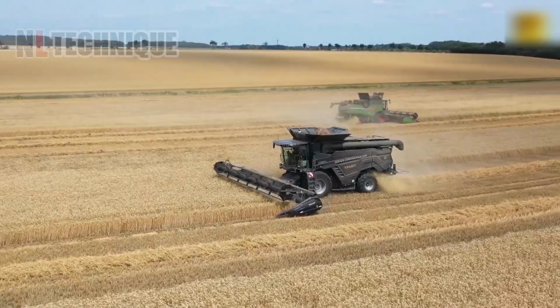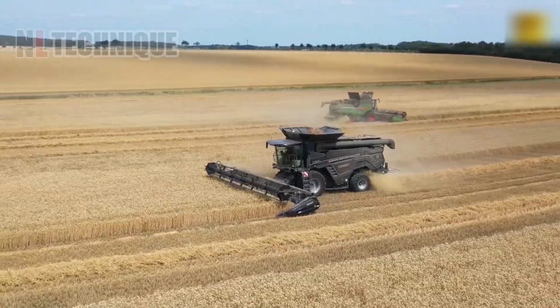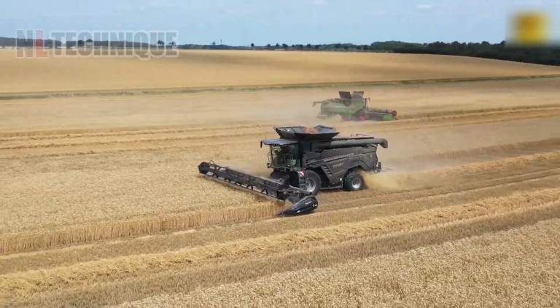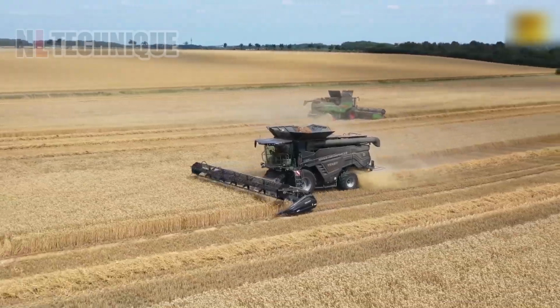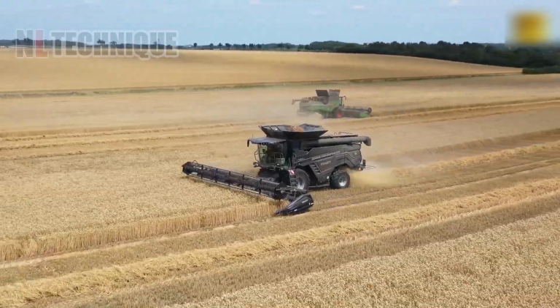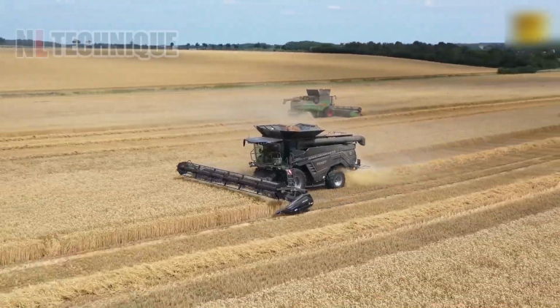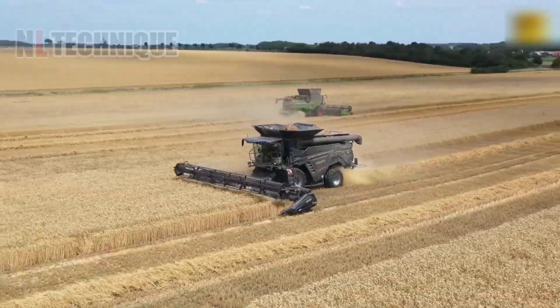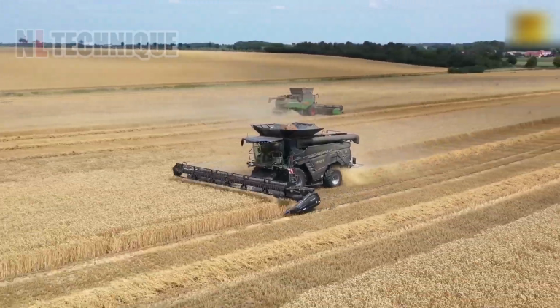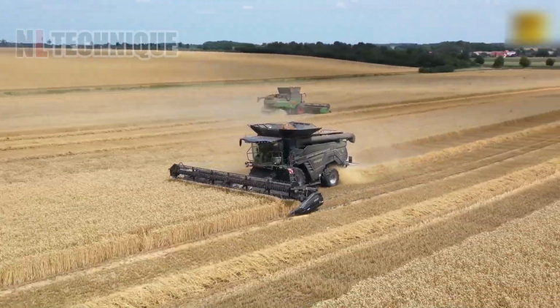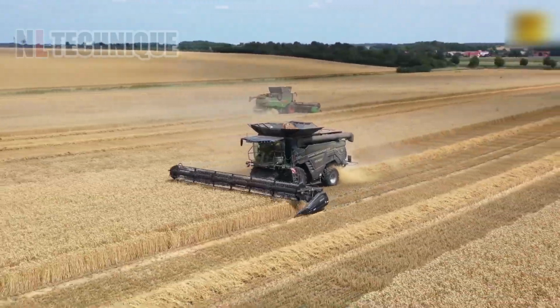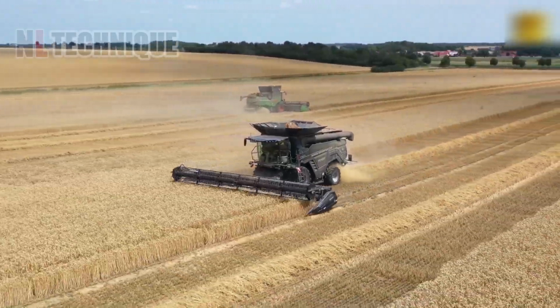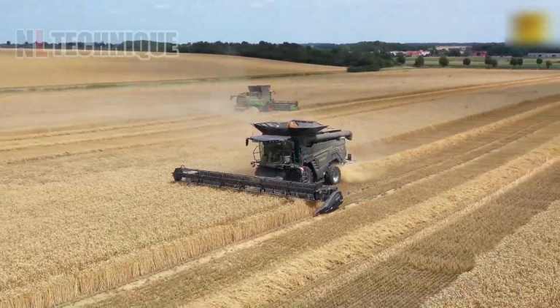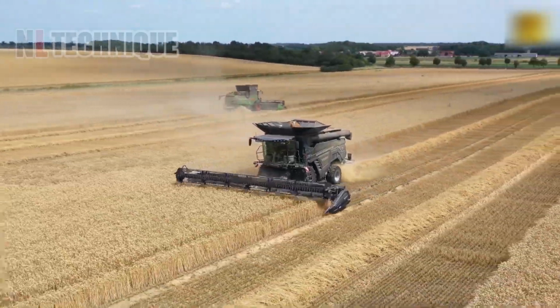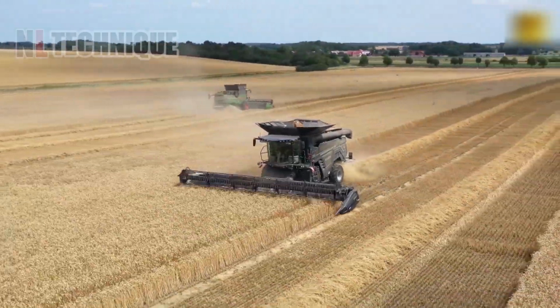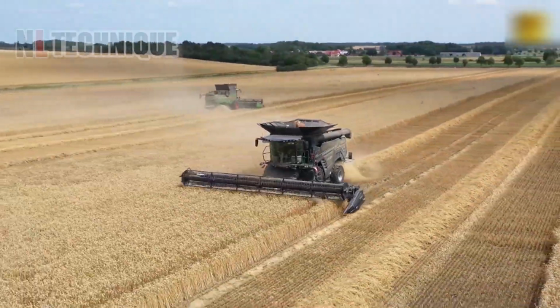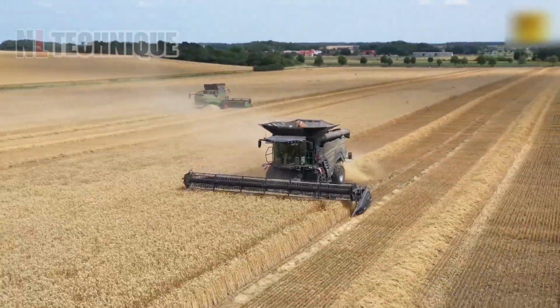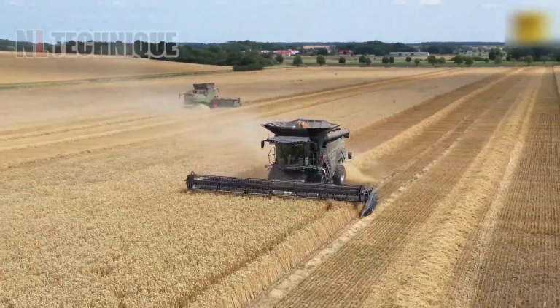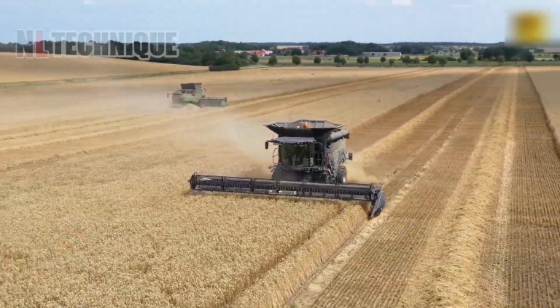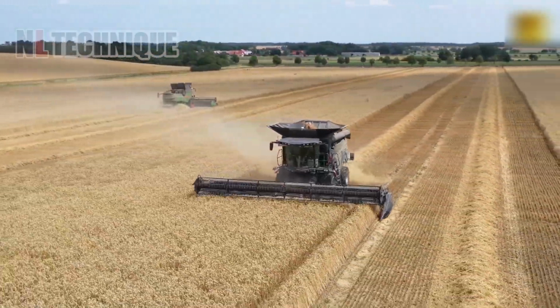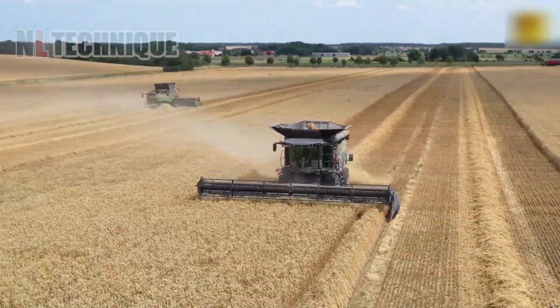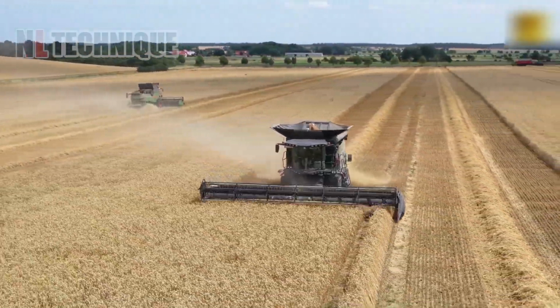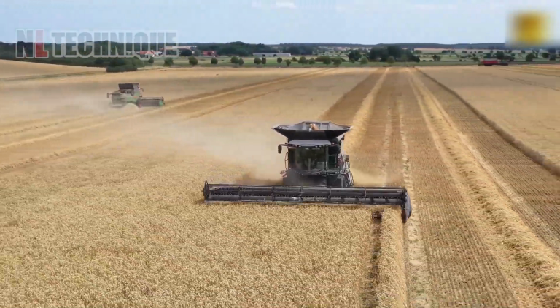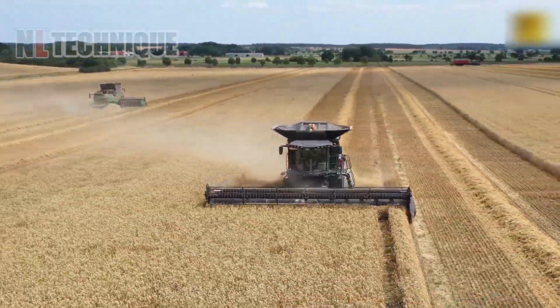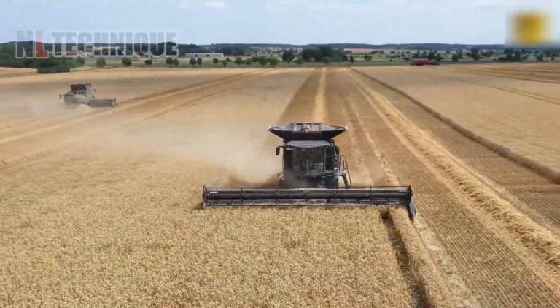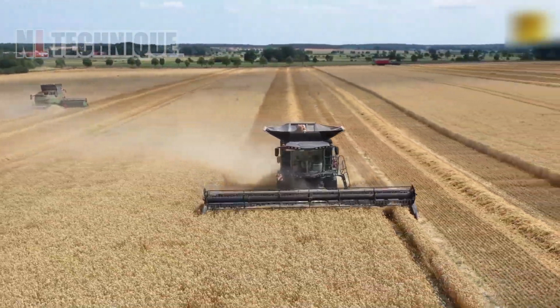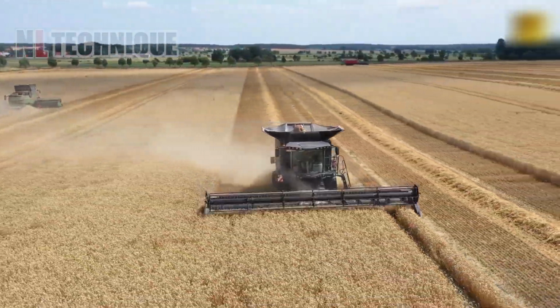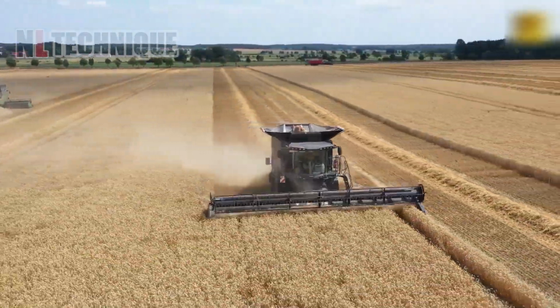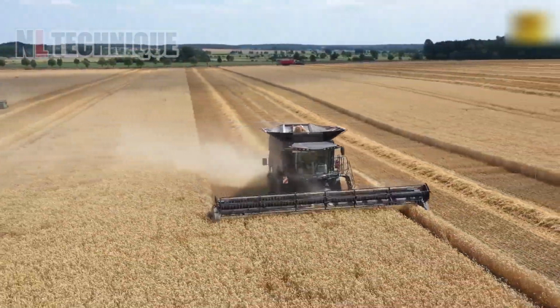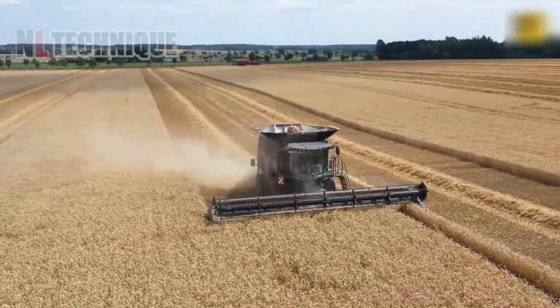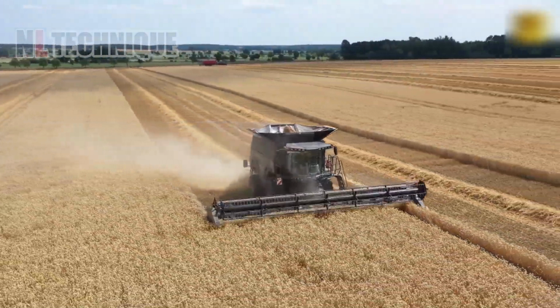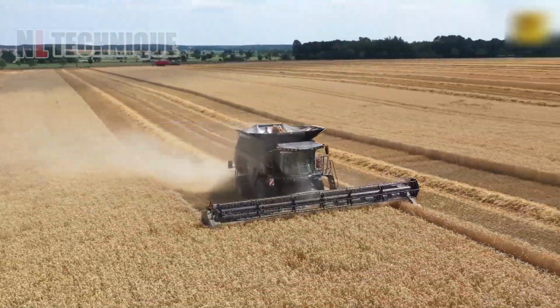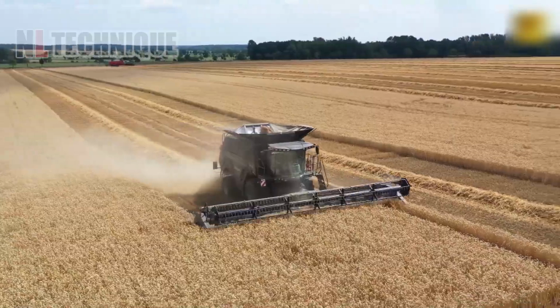The harvester, hard at work on the wheat farm, harvesting with precision and power.